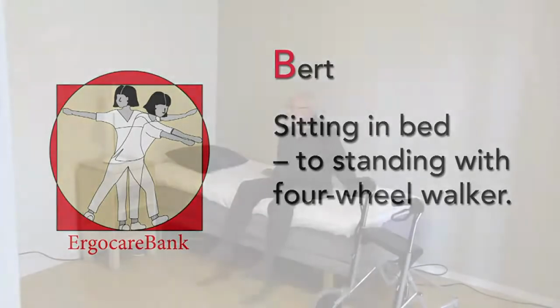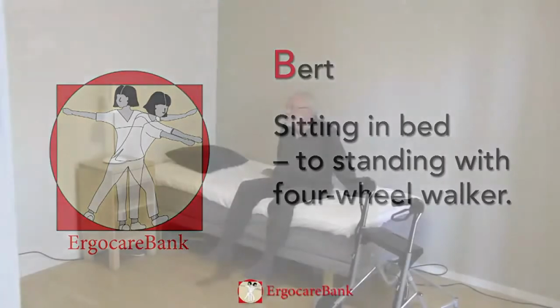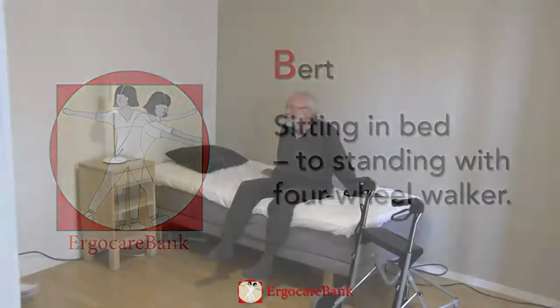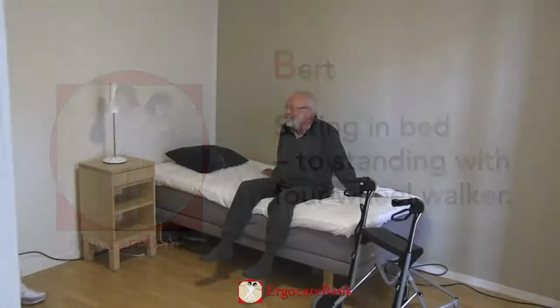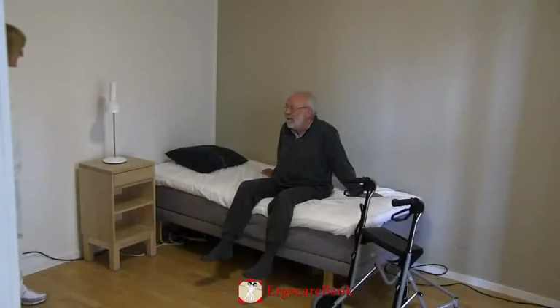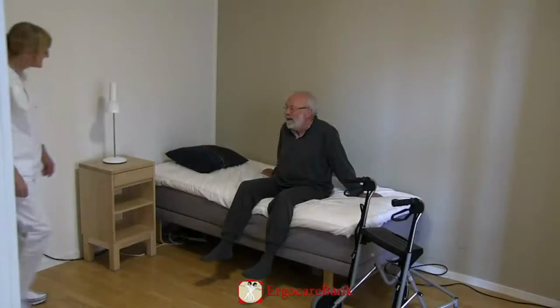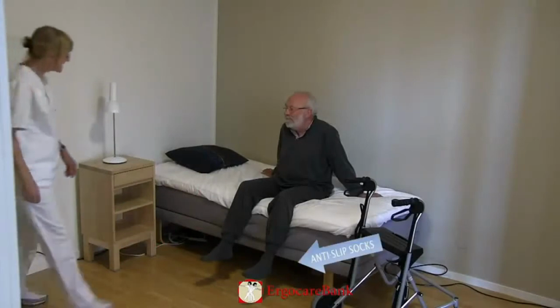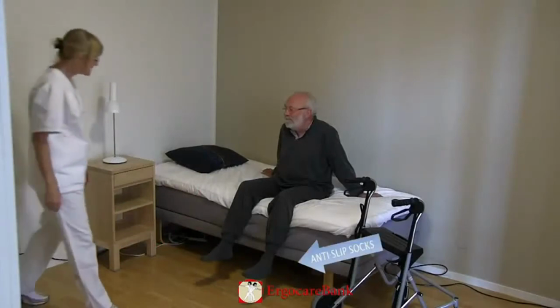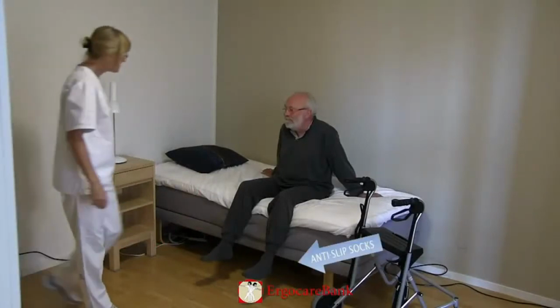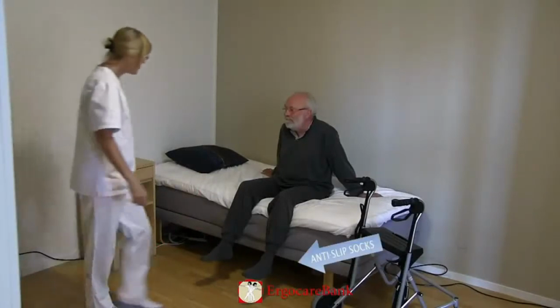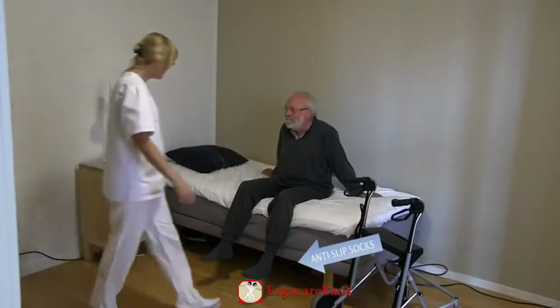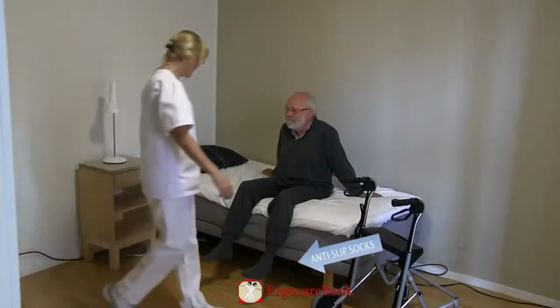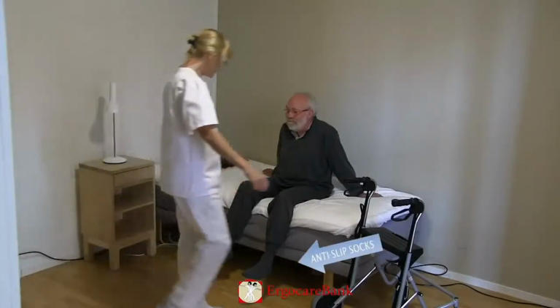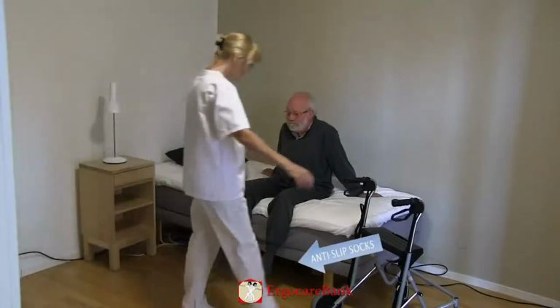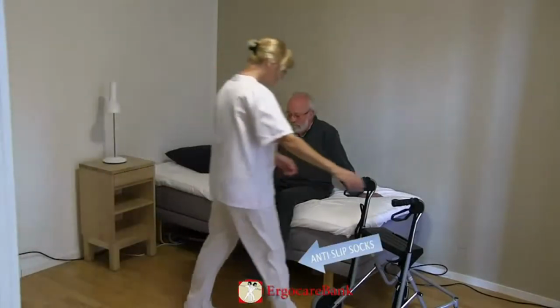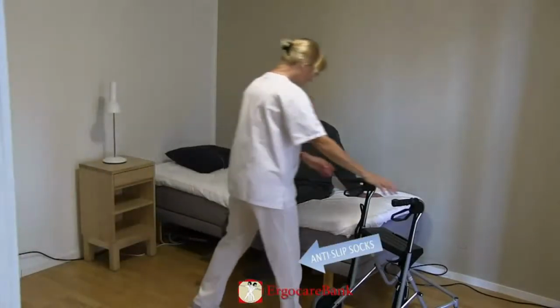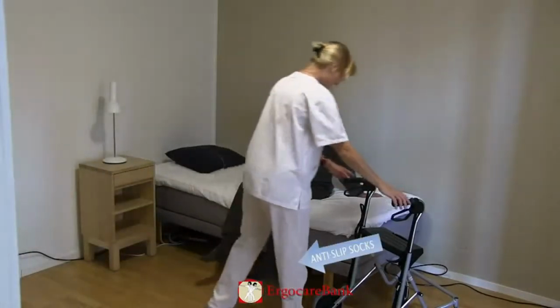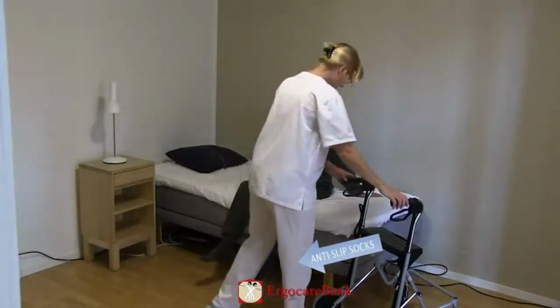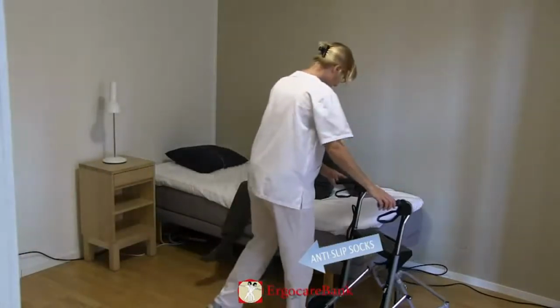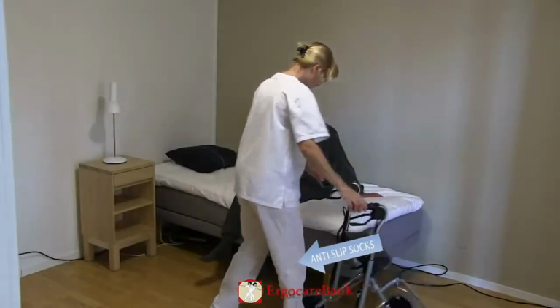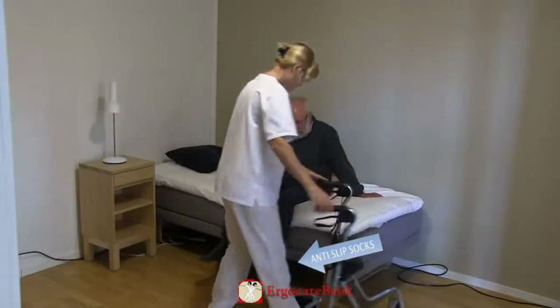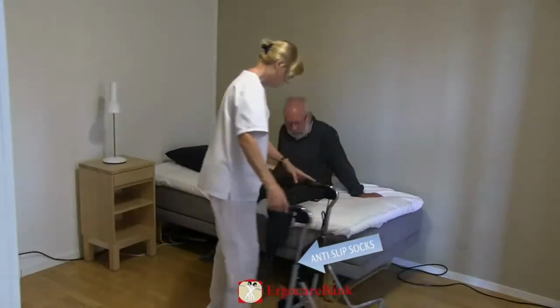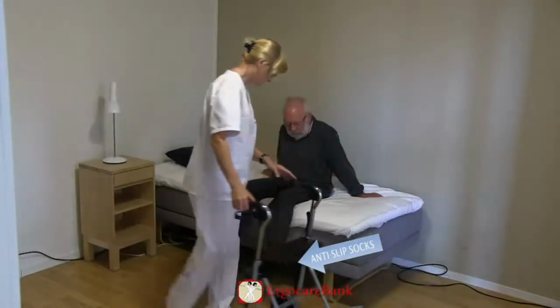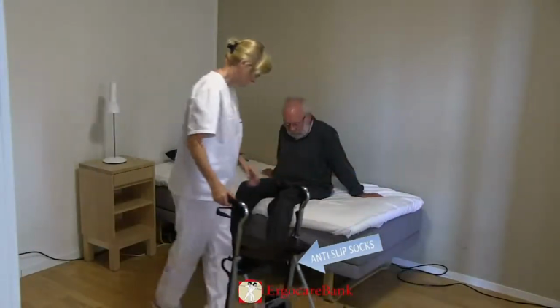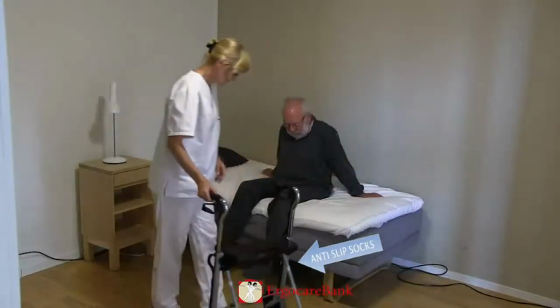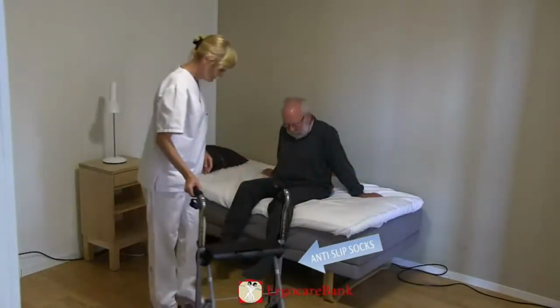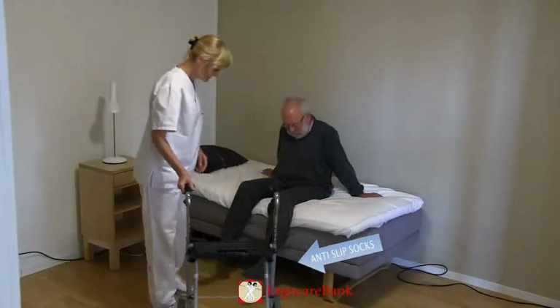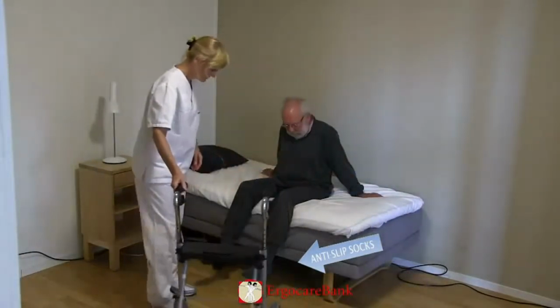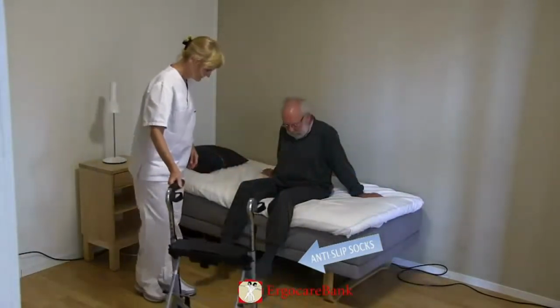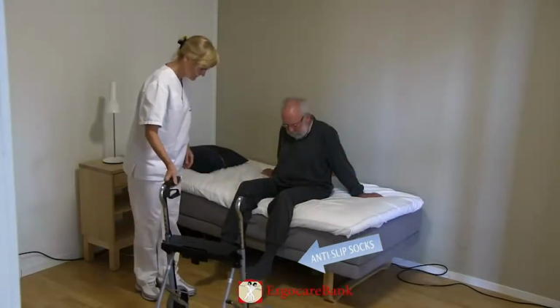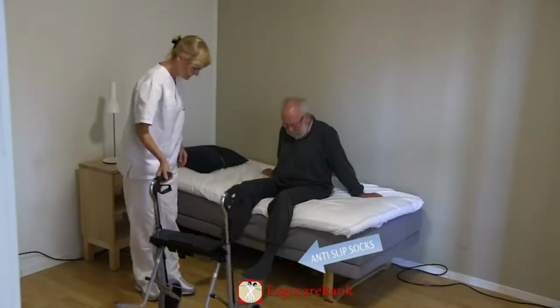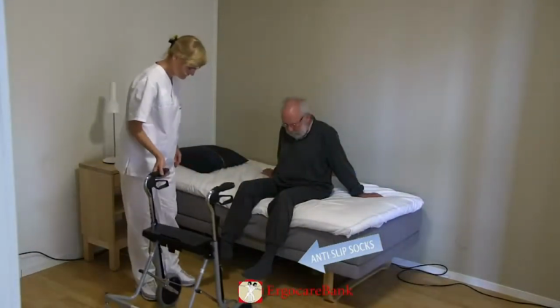Bert needs assistance to stand up from the bed. His four-wheel walker is placed in front of him.